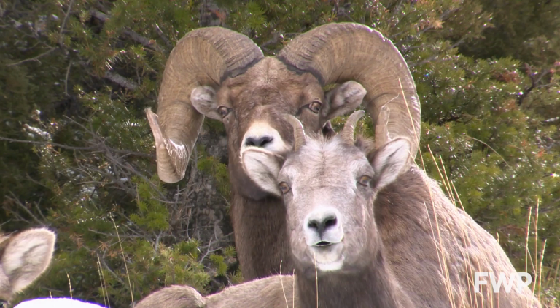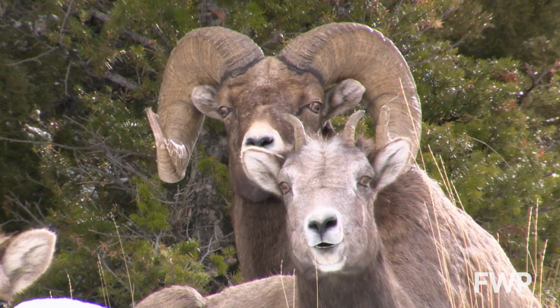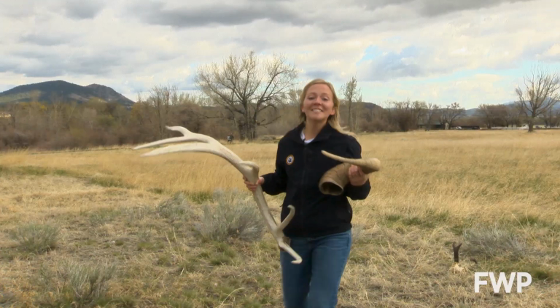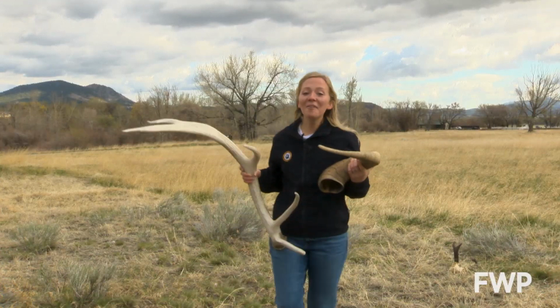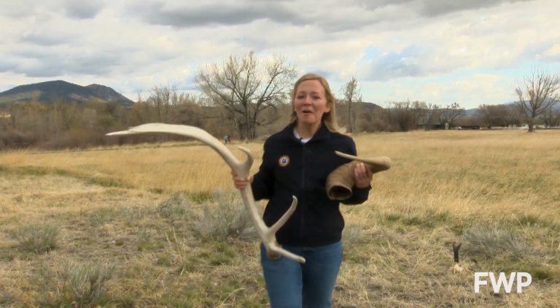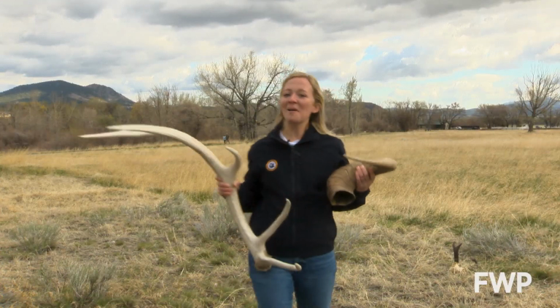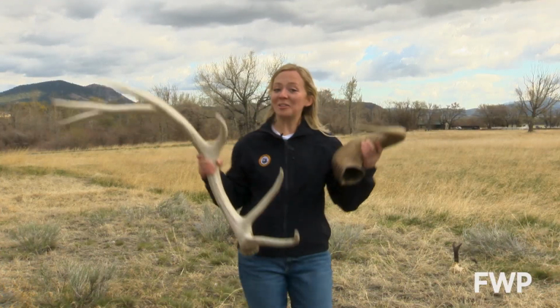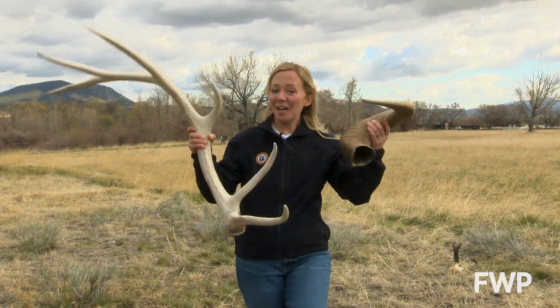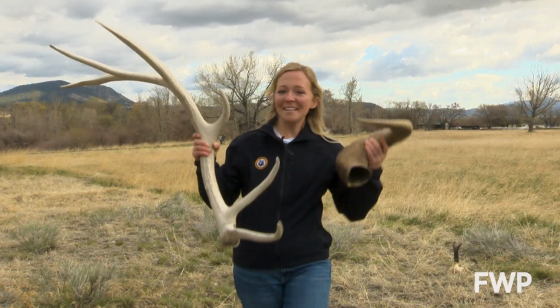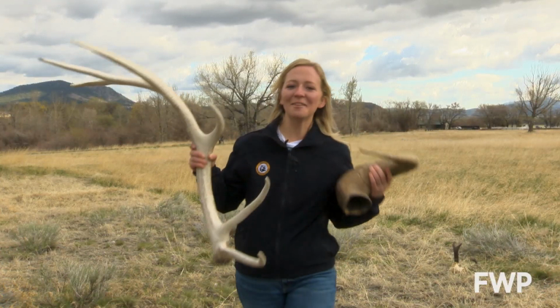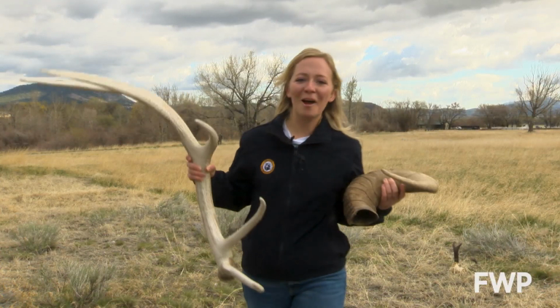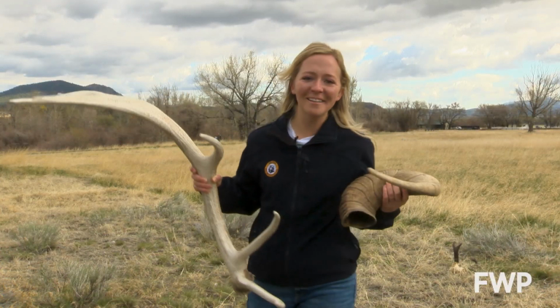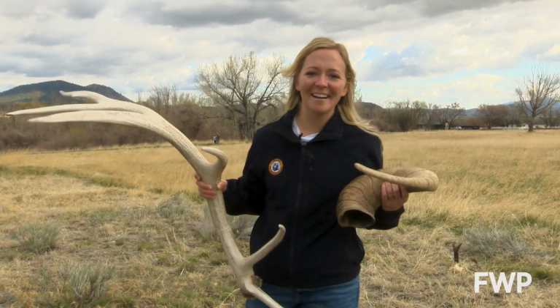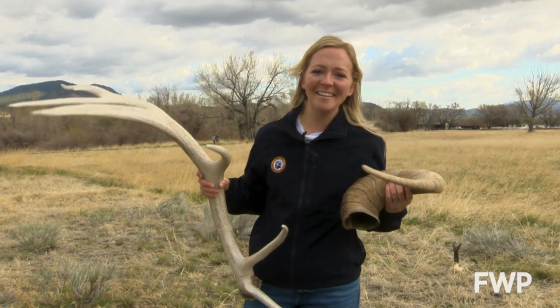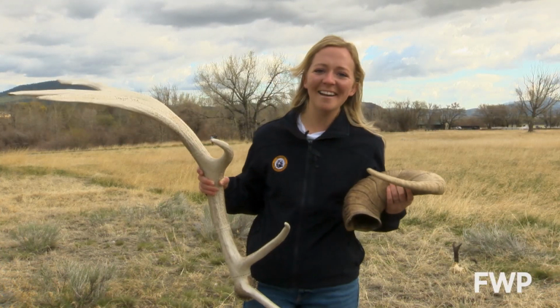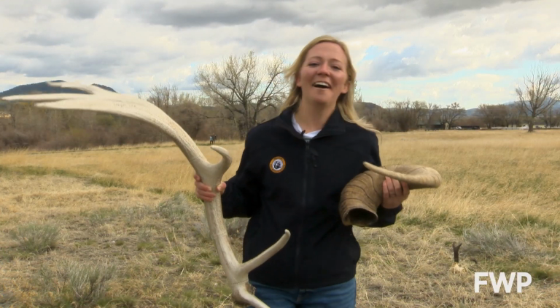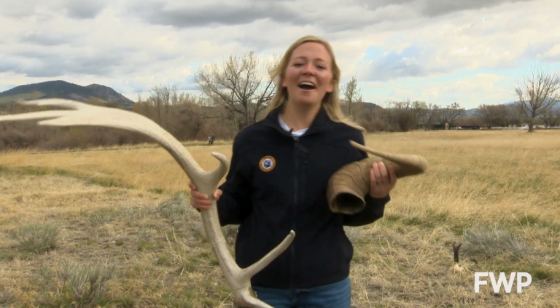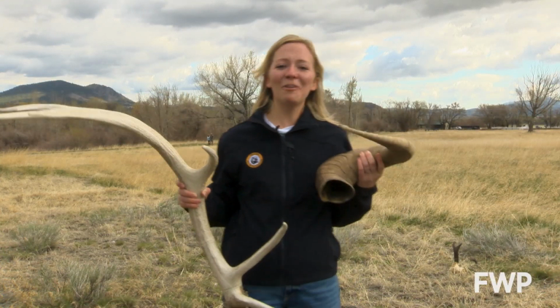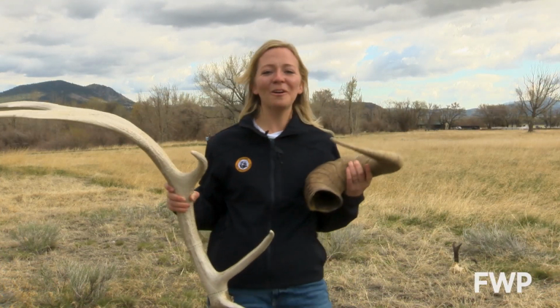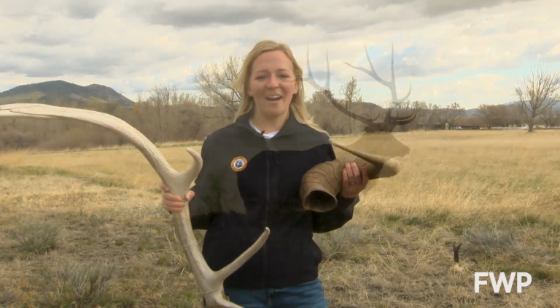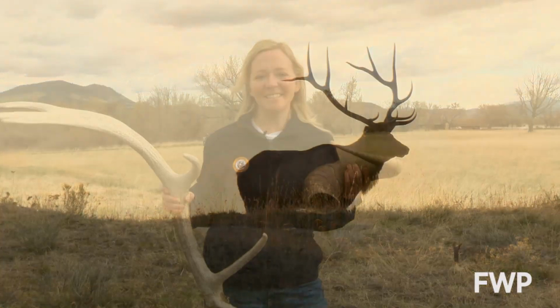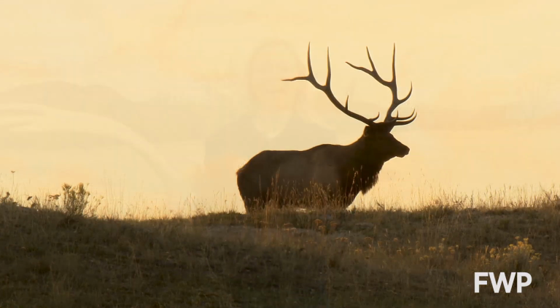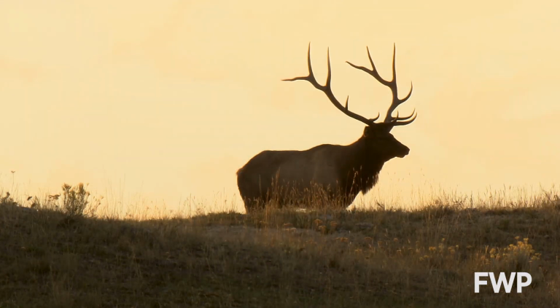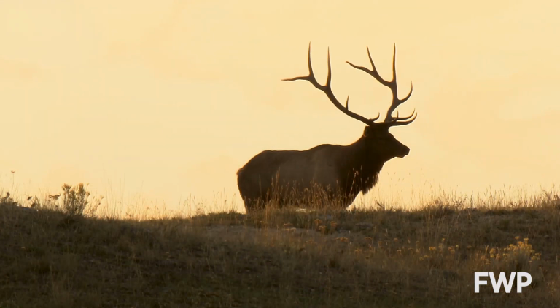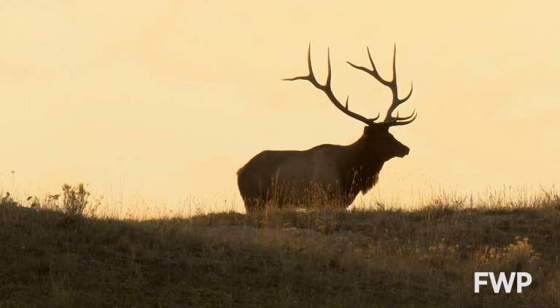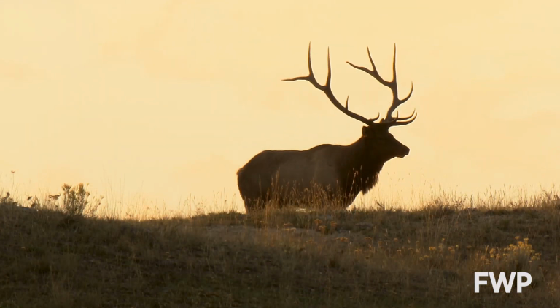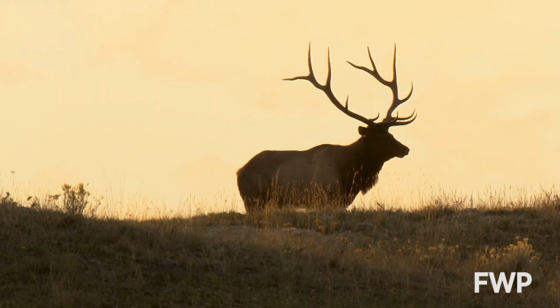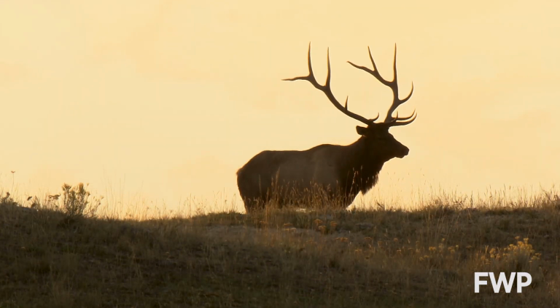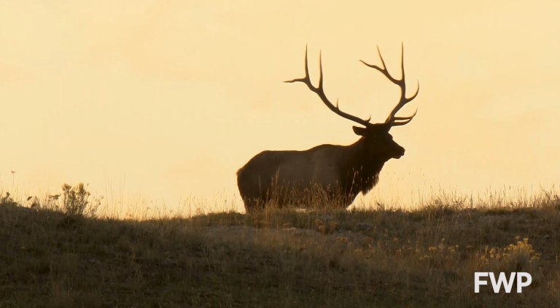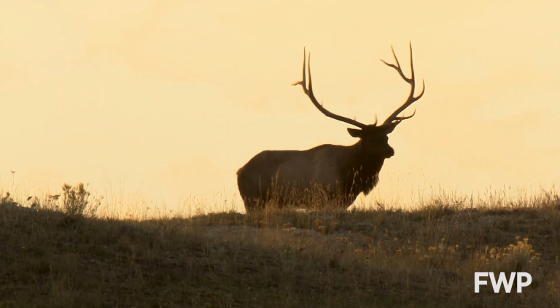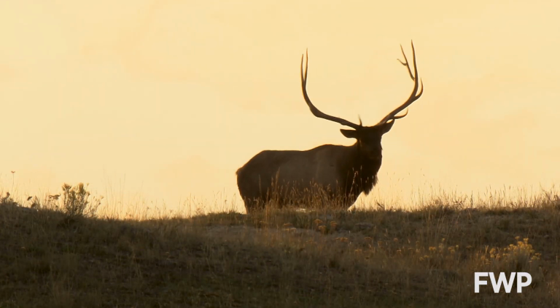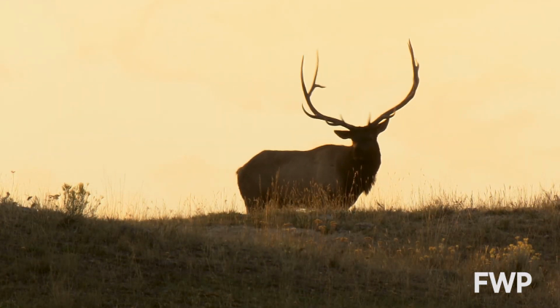So I hope I shed some knowledge on ya! I'm Cori Rice out among Montana's fish, wildlife, and parks.